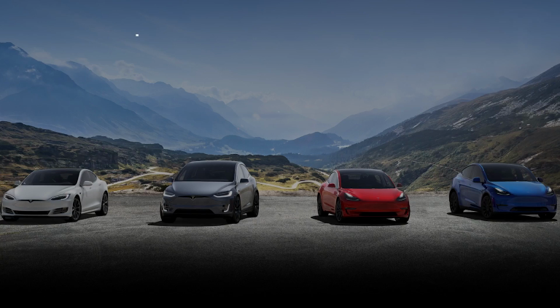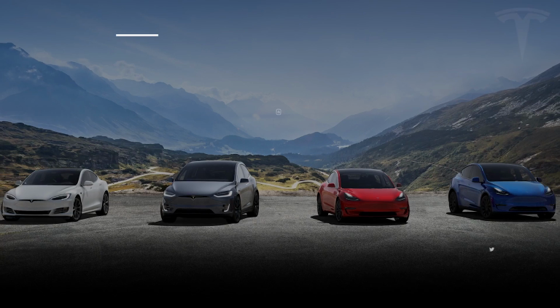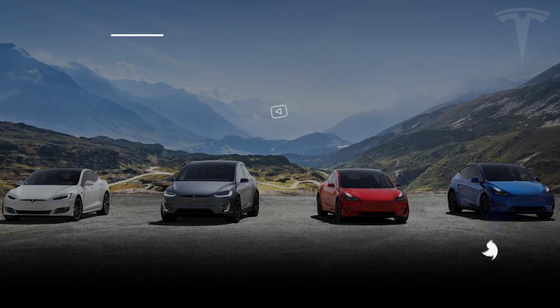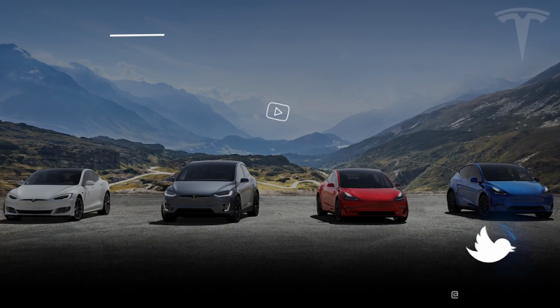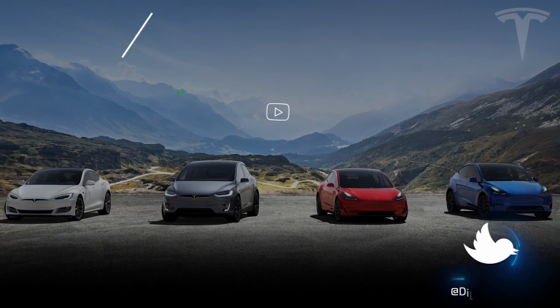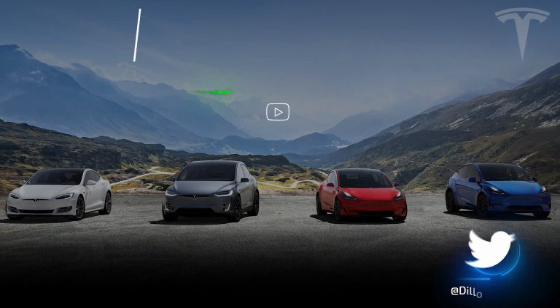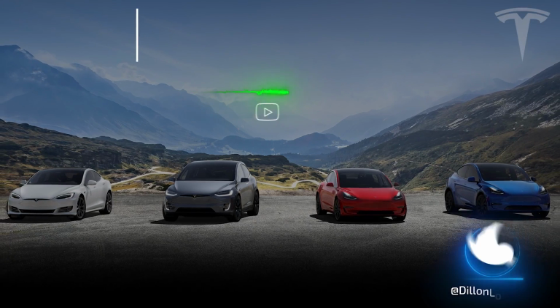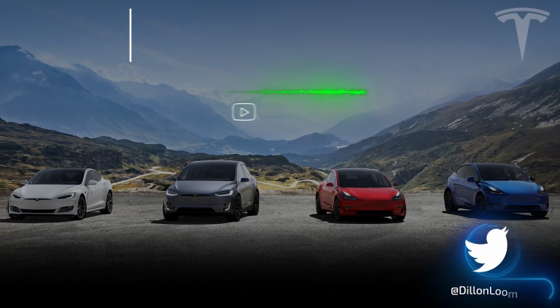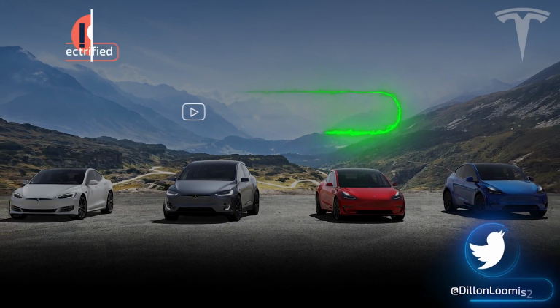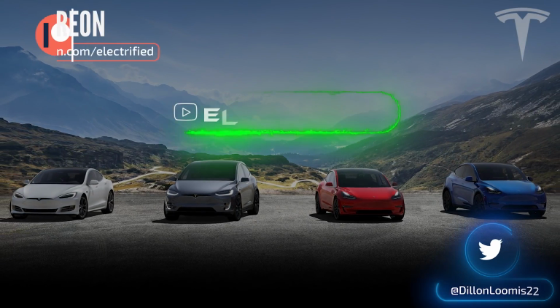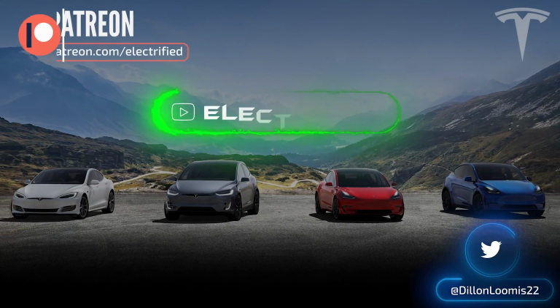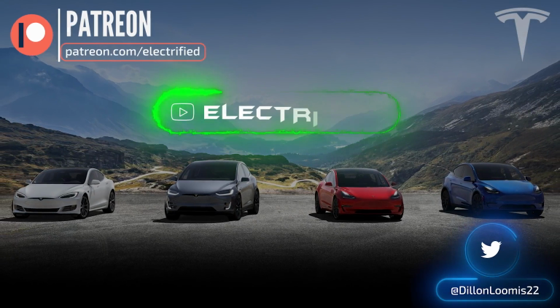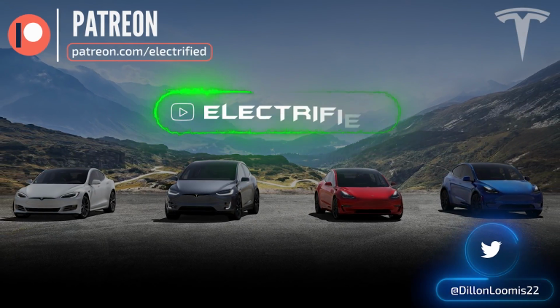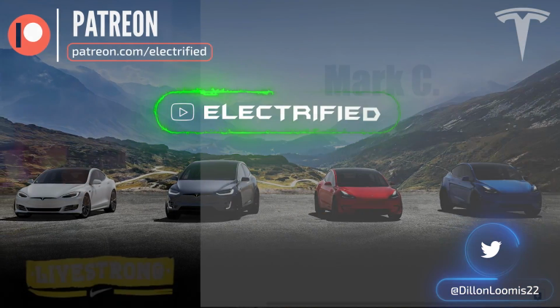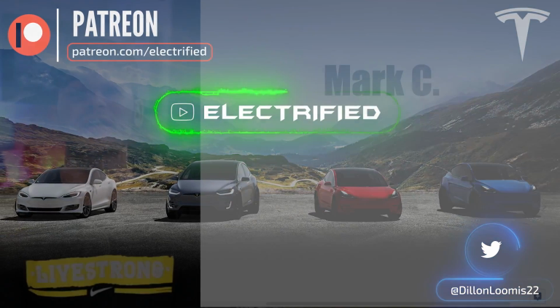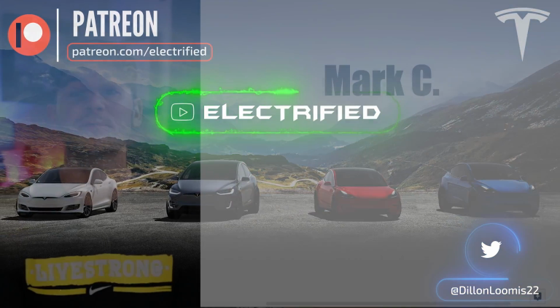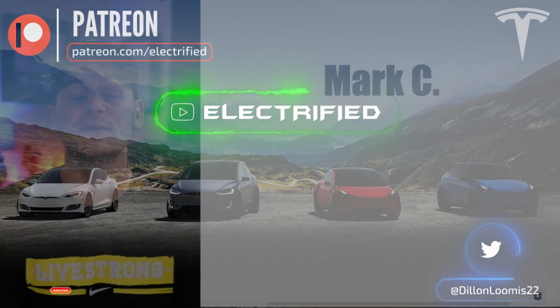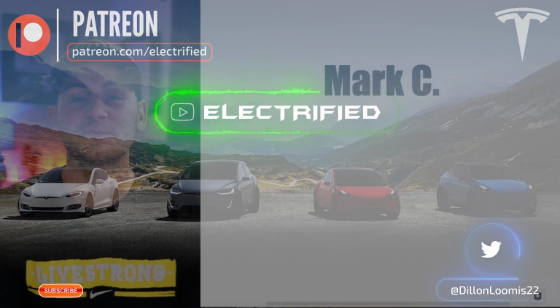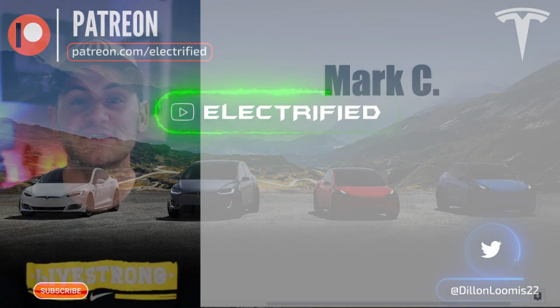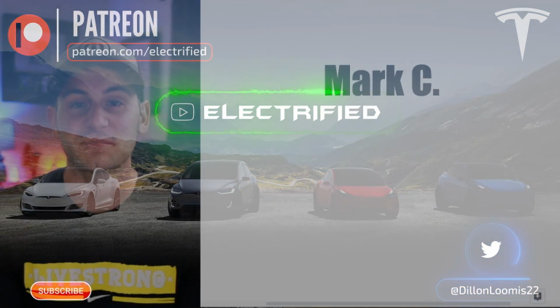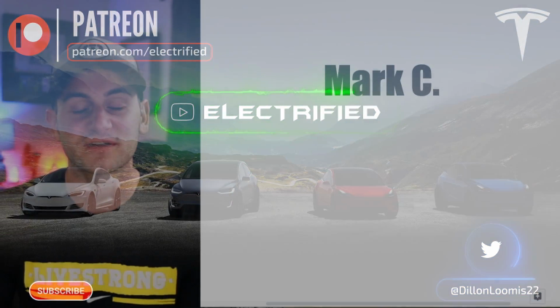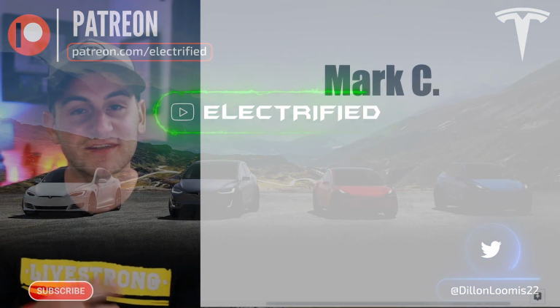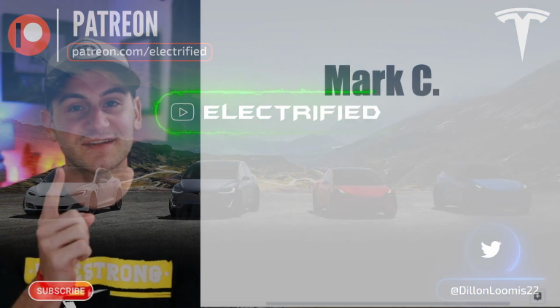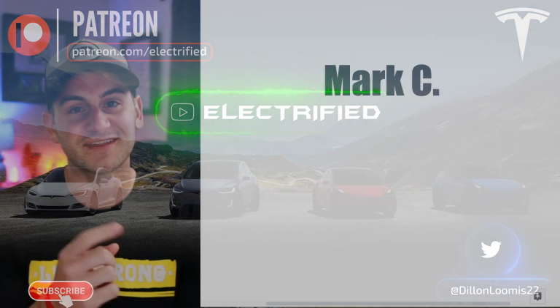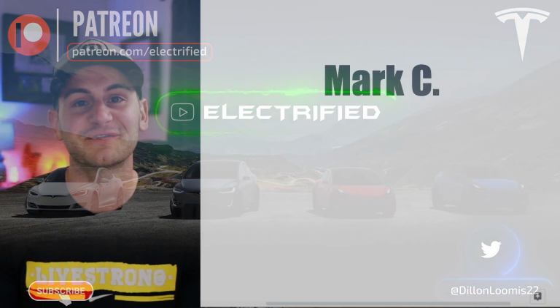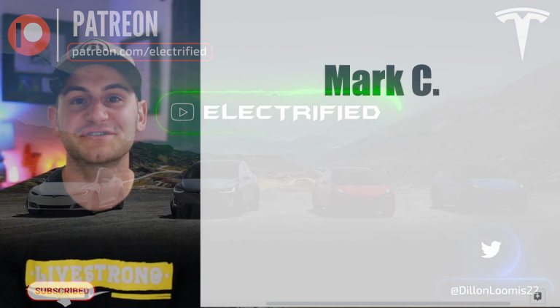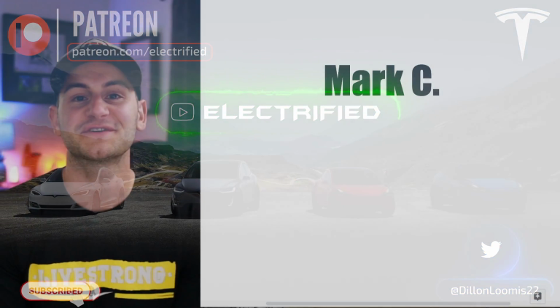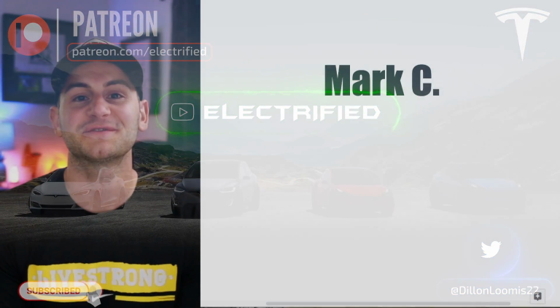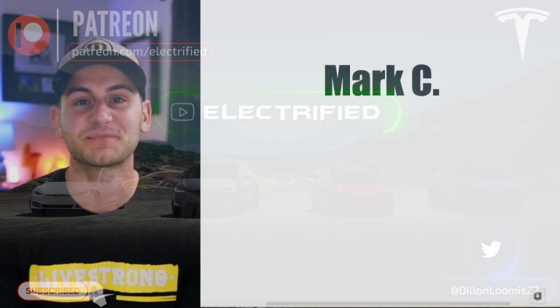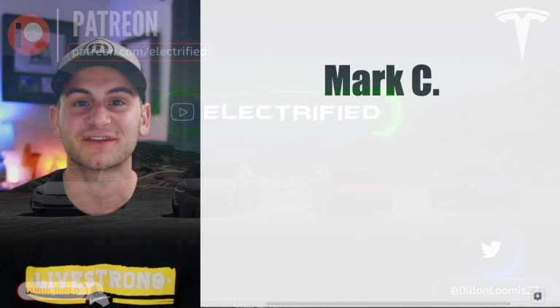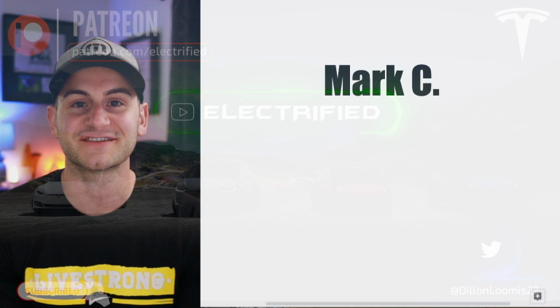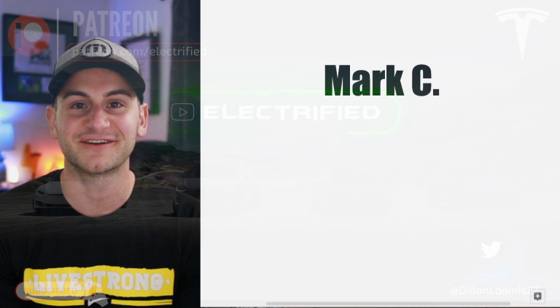Welcome to Electrified, it's your host Dylan Loomis. Quick shout out to my newest patron Mark C. Thank you for choosing to support the channel.